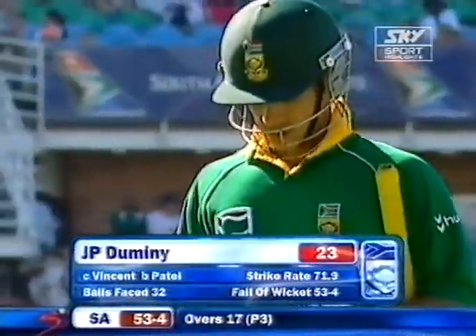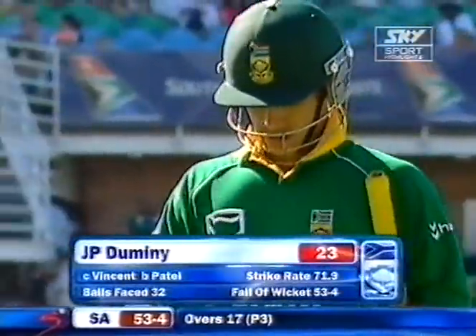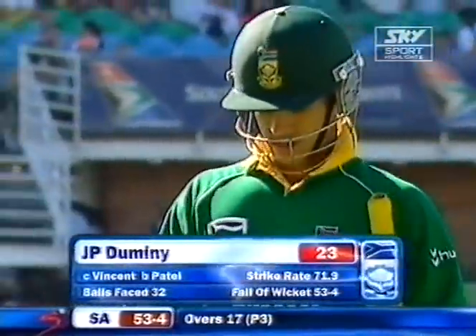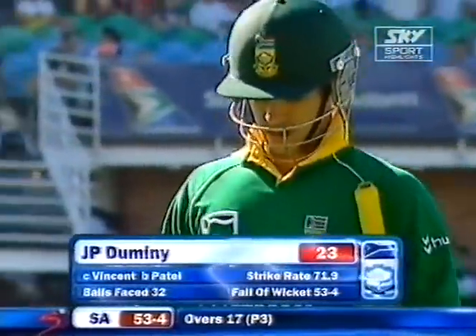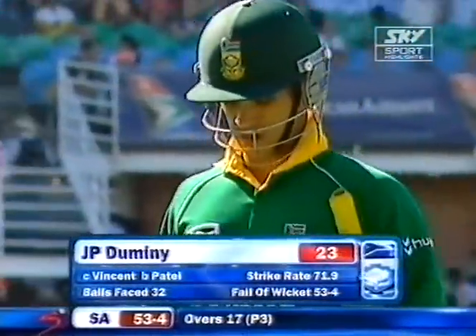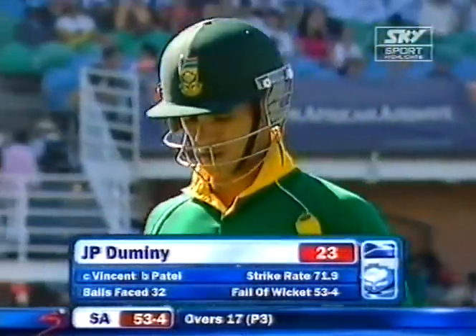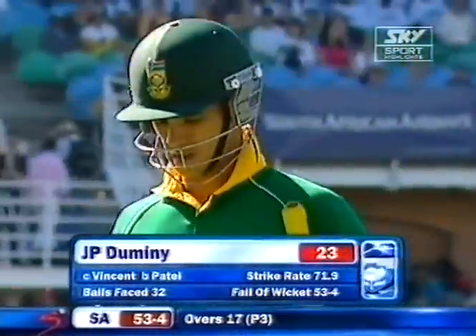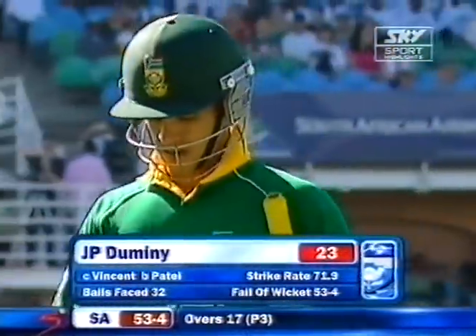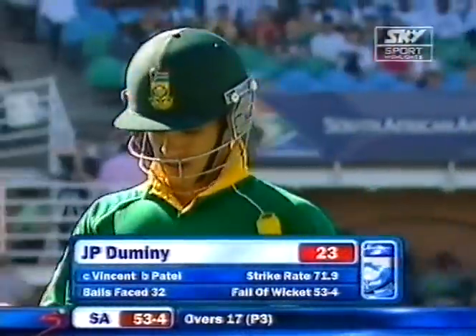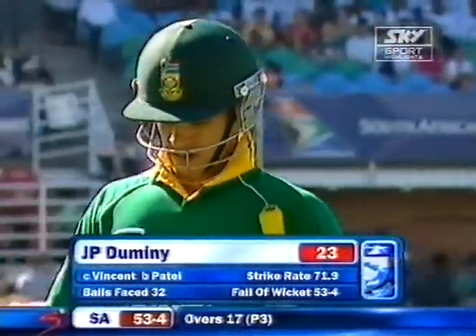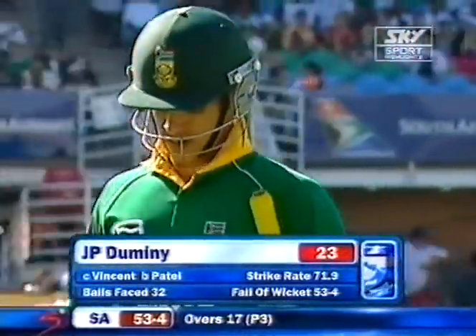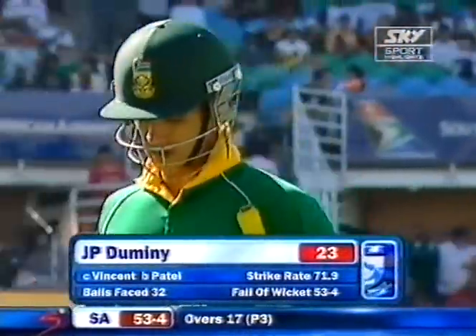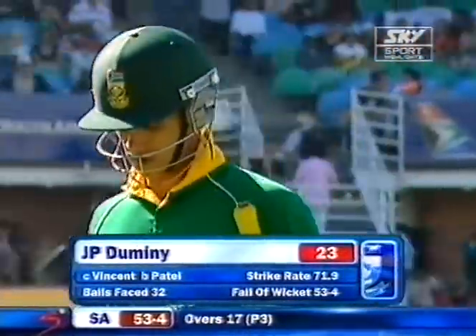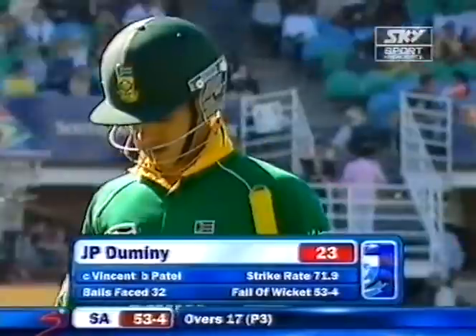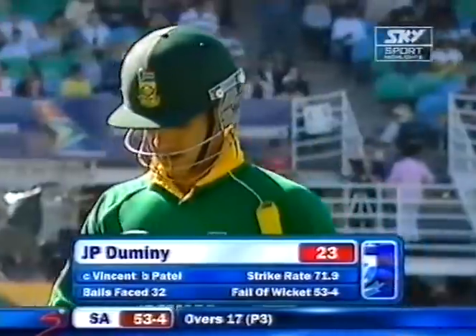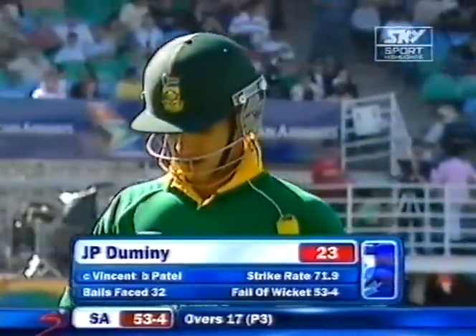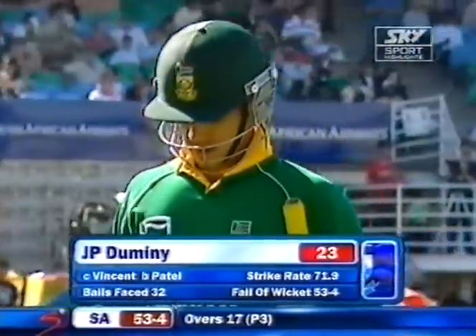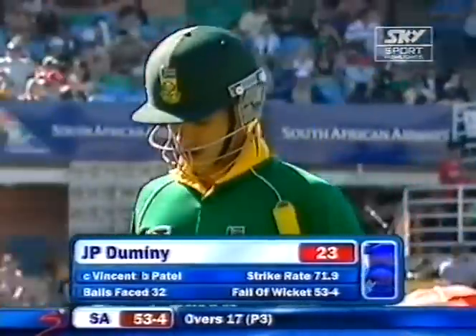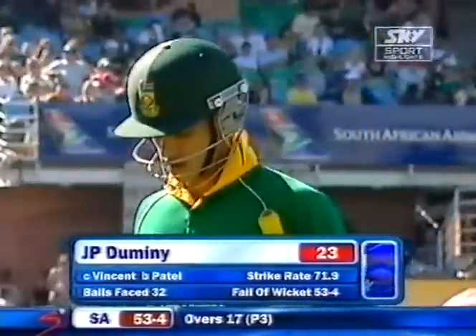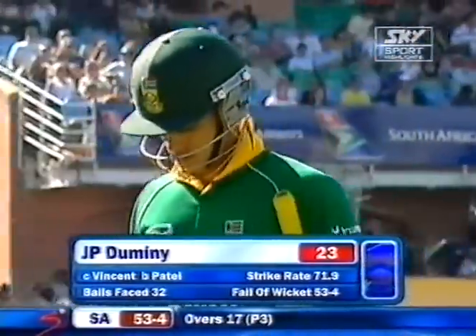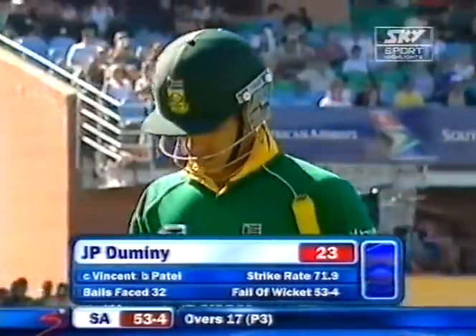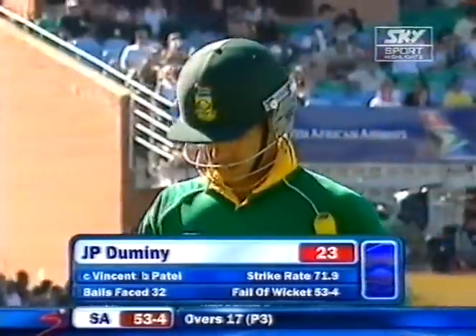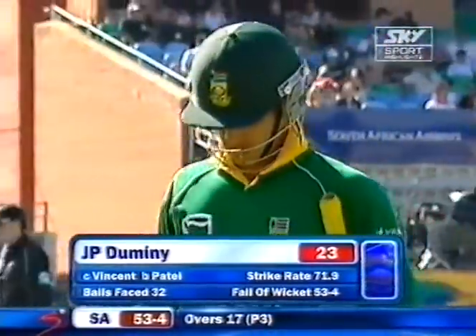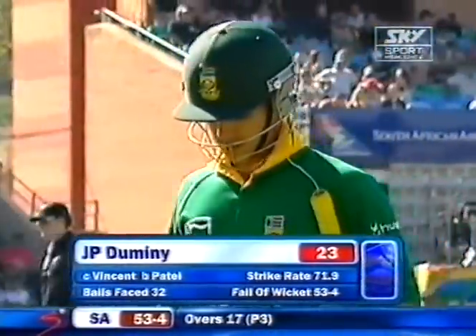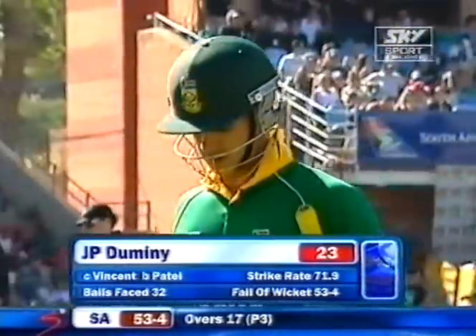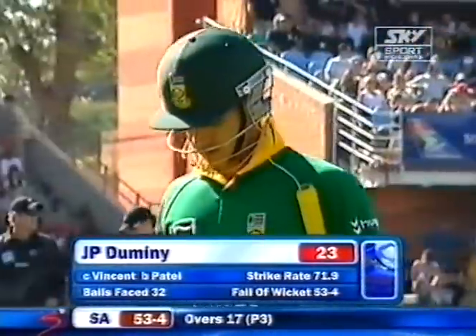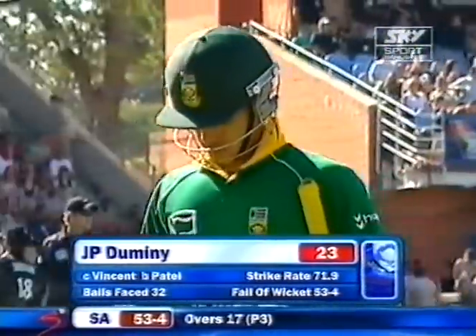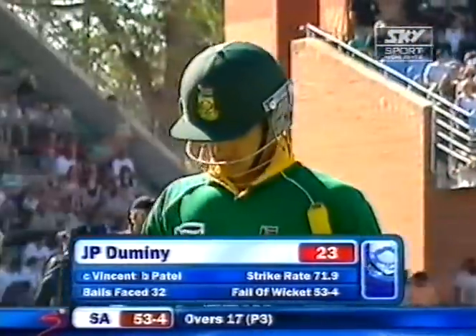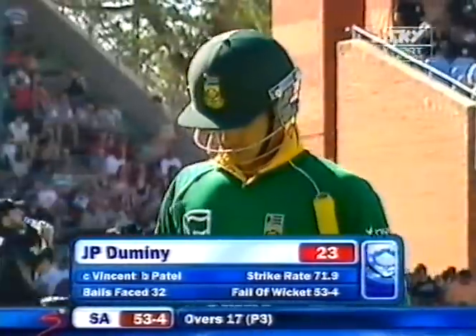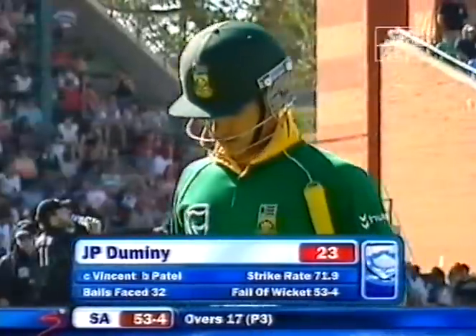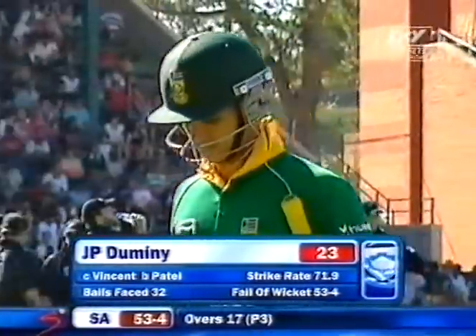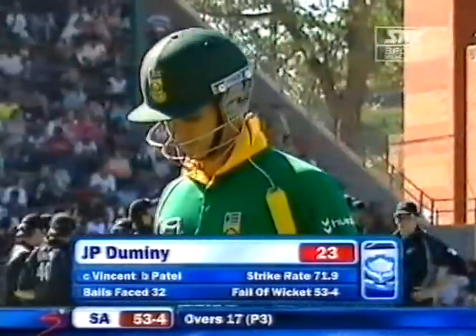There he is — 23 he got. JP Dumini departs and South Africa now 53 for four.